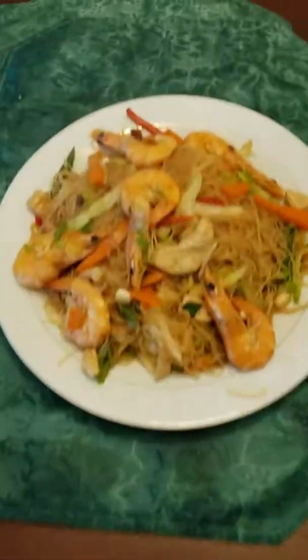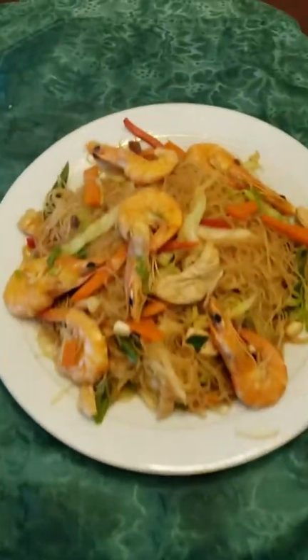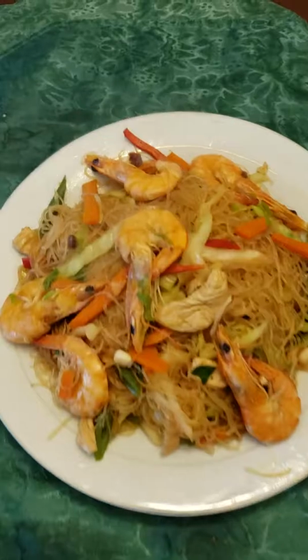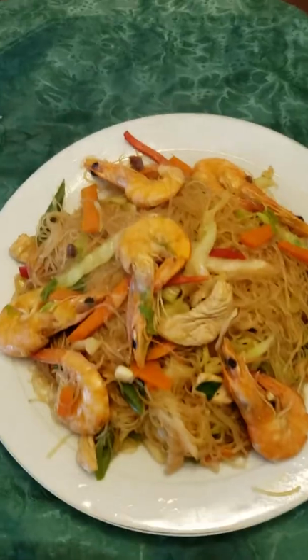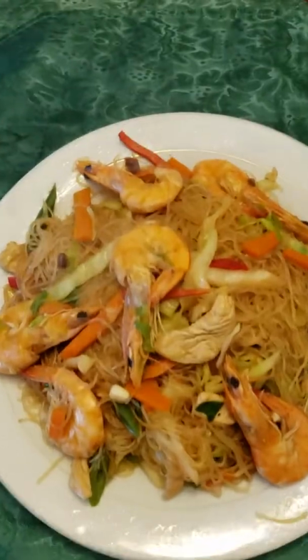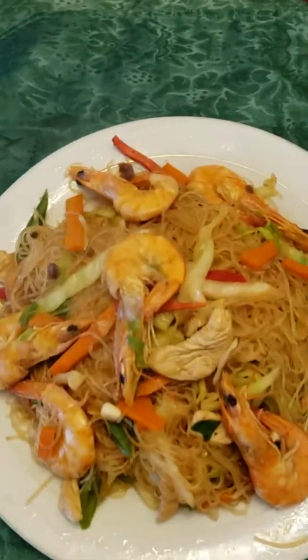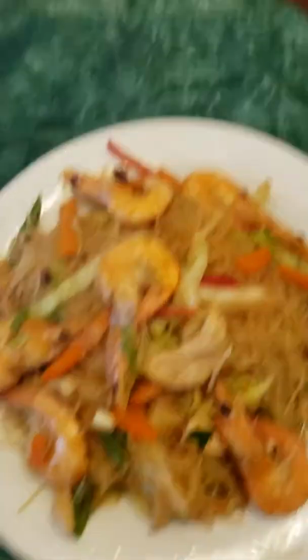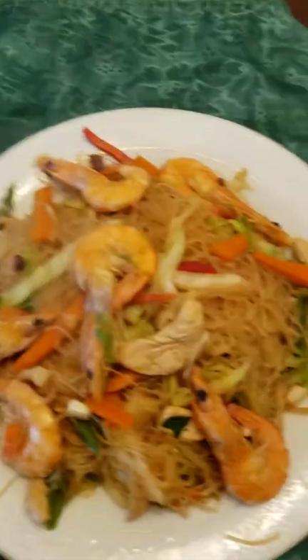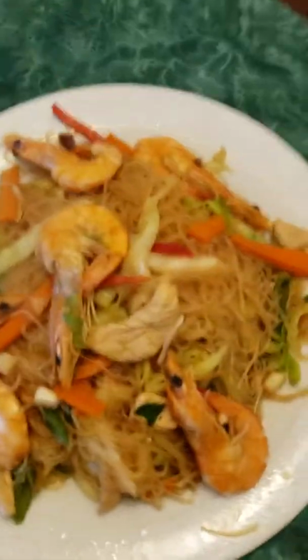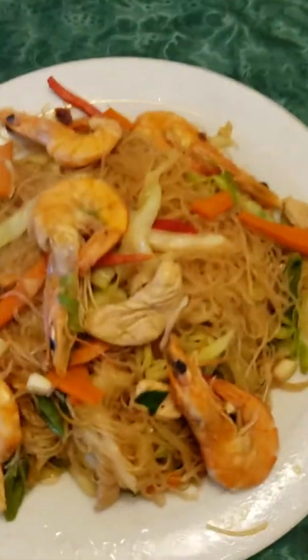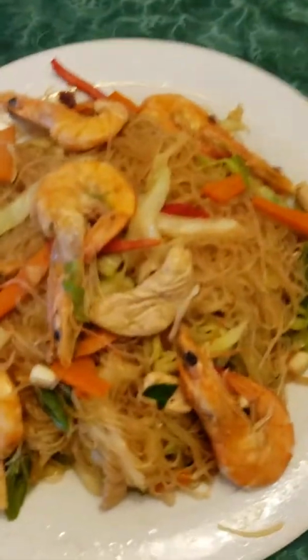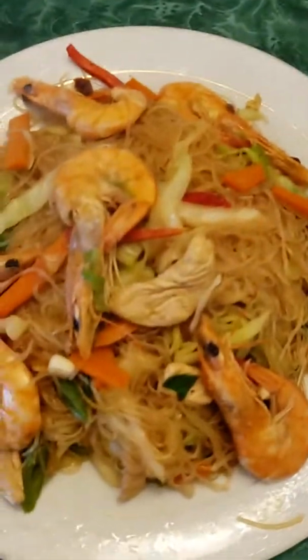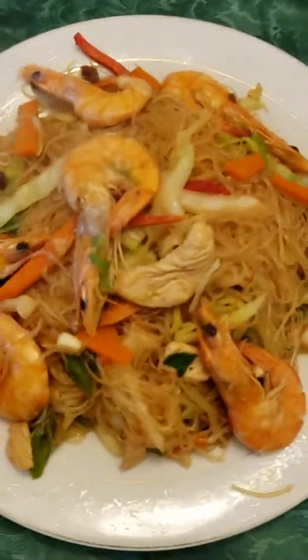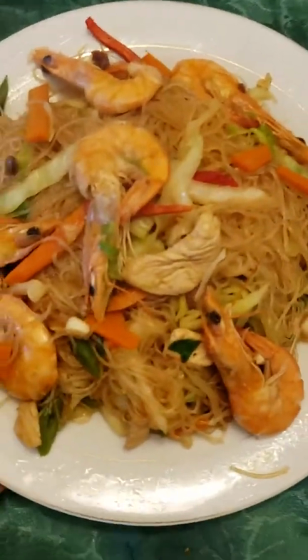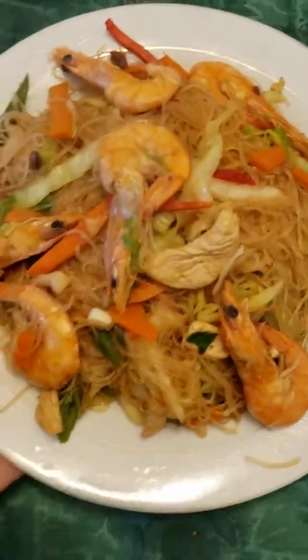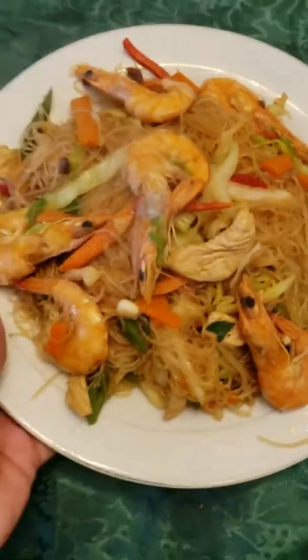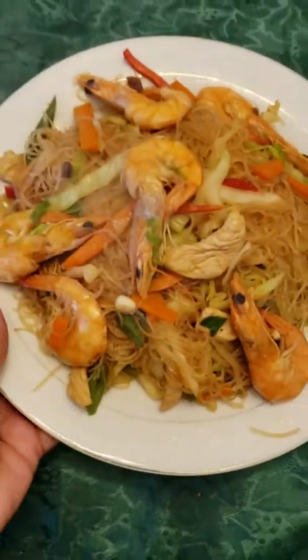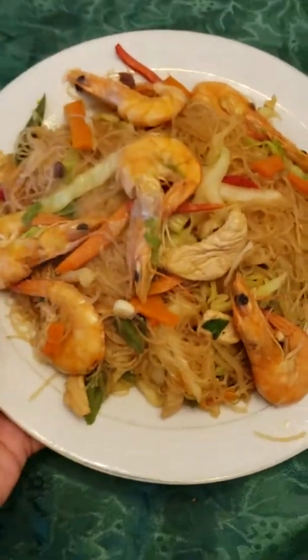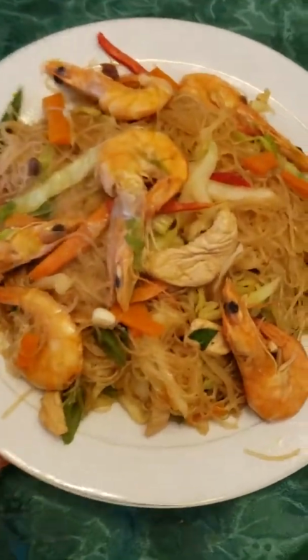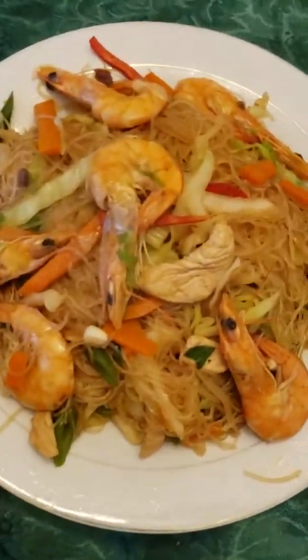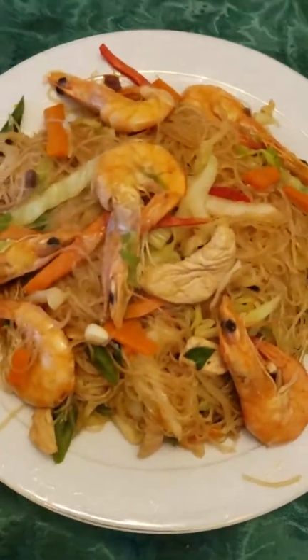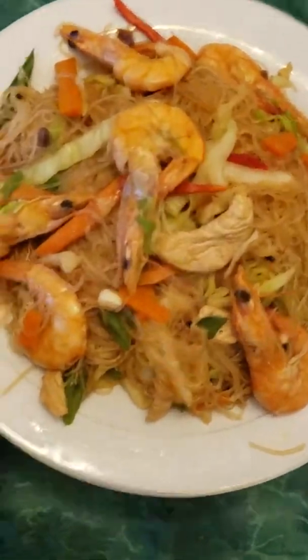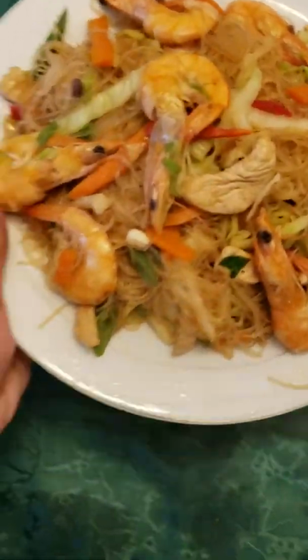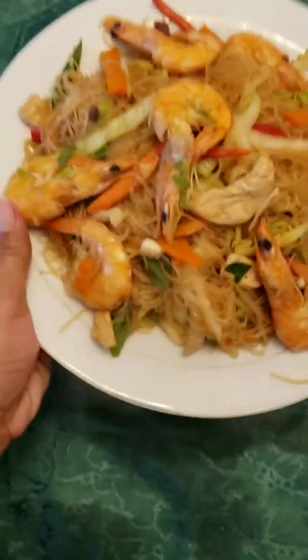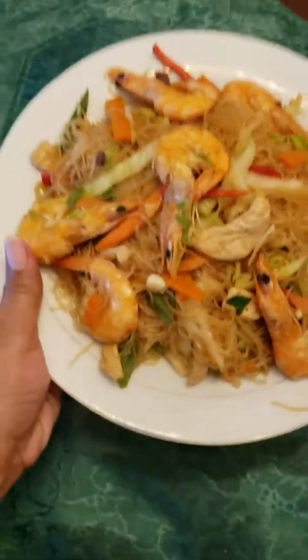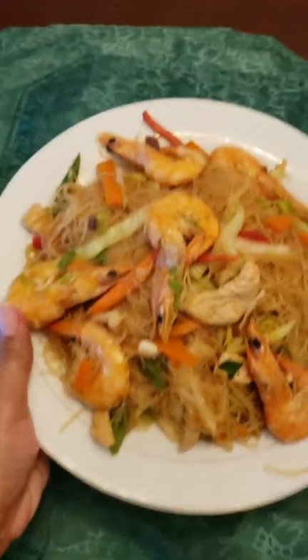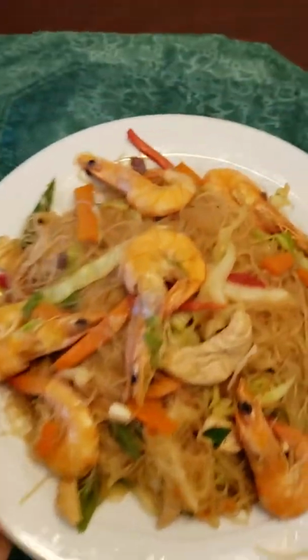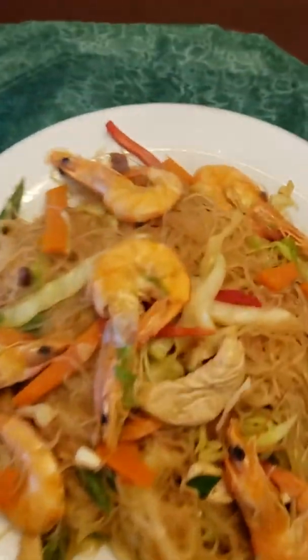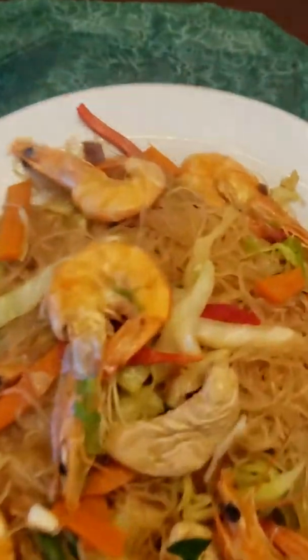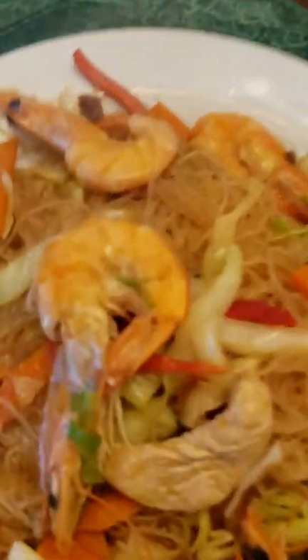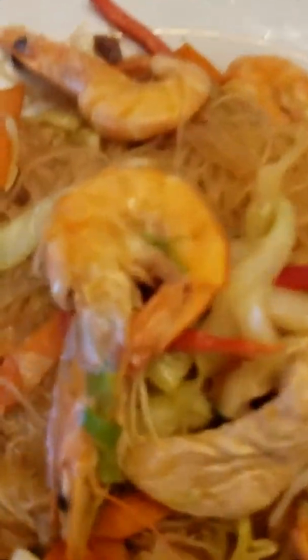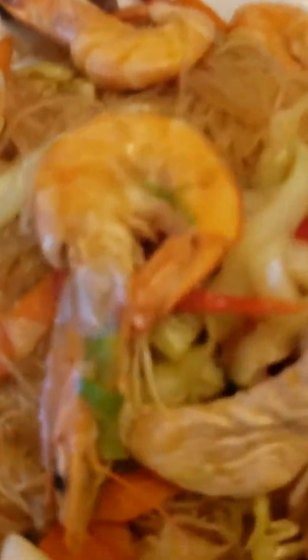This is our finished sotanghon with bihon.